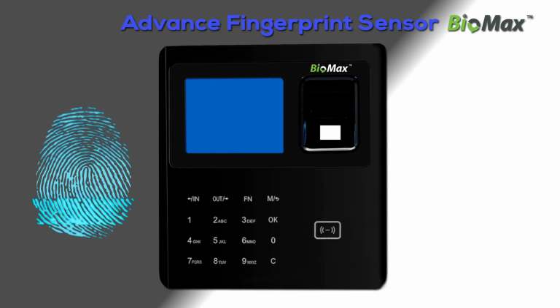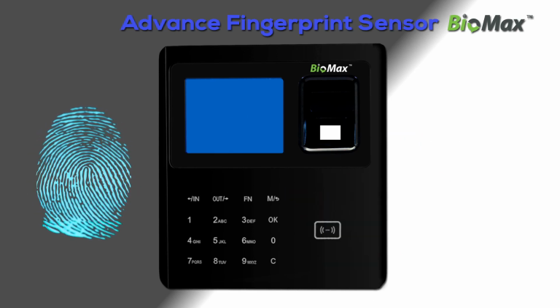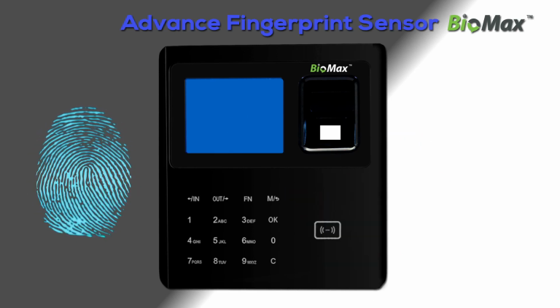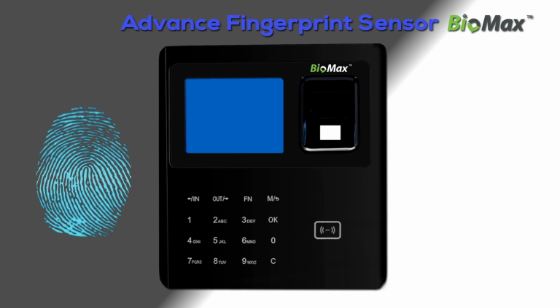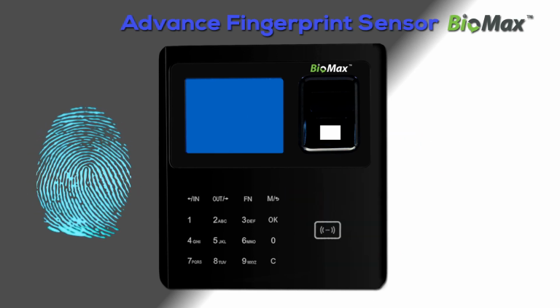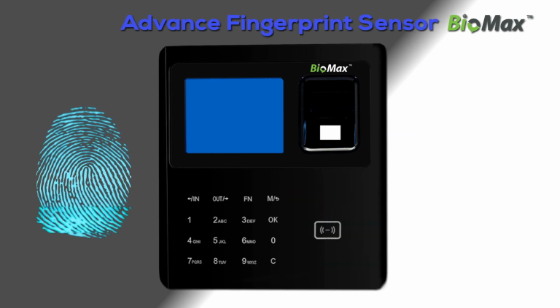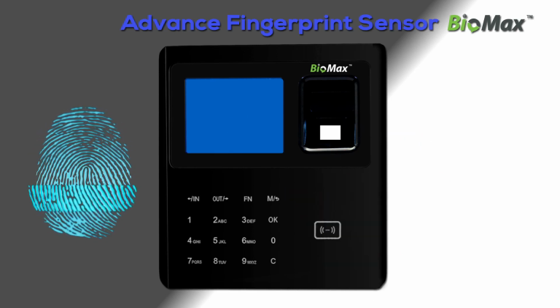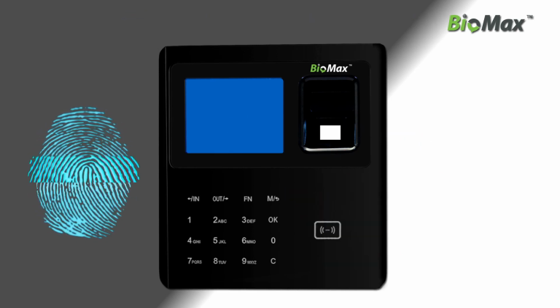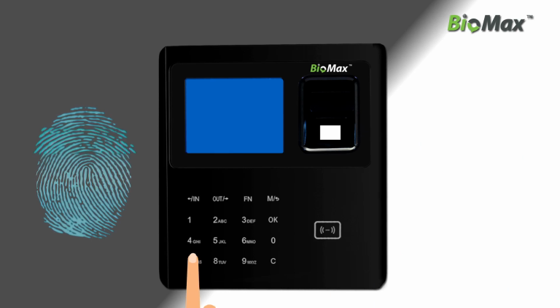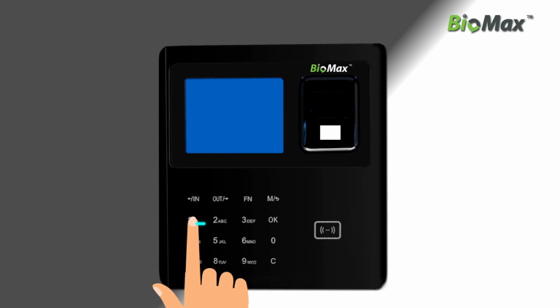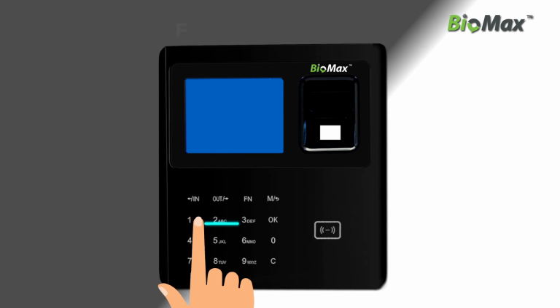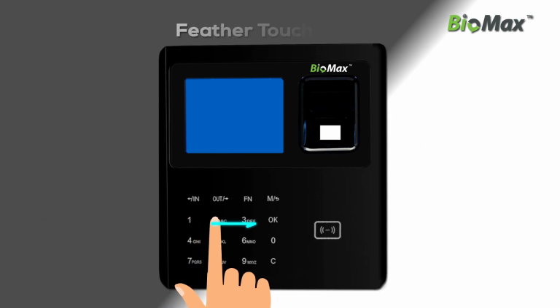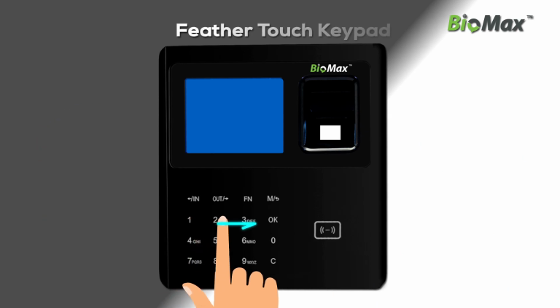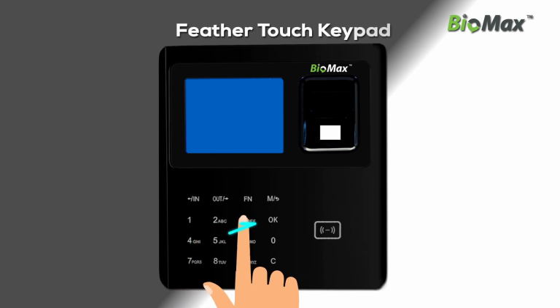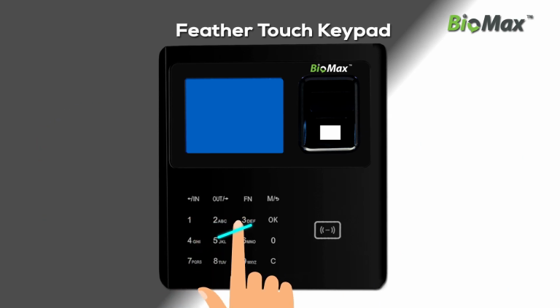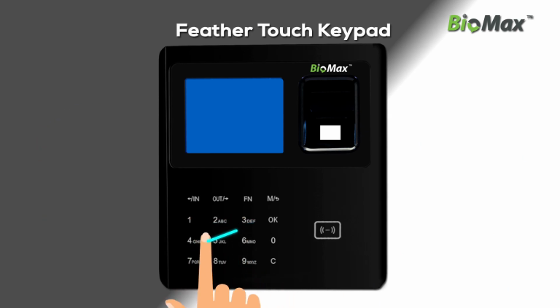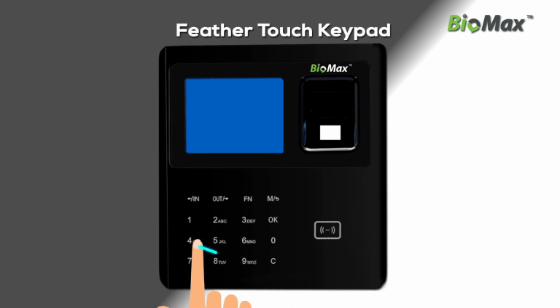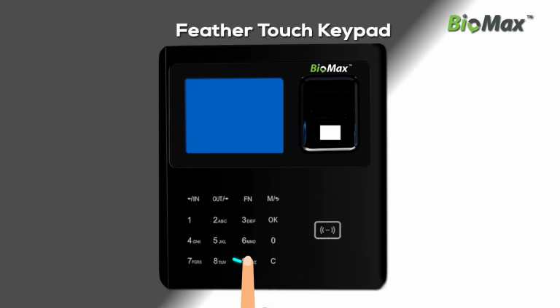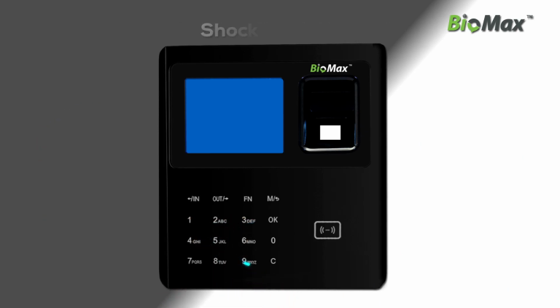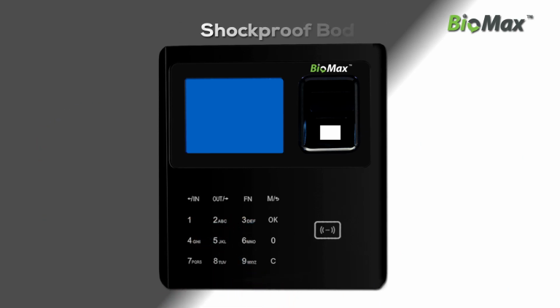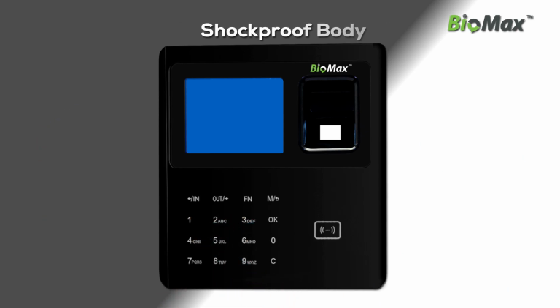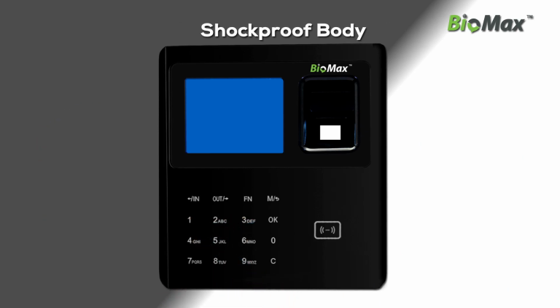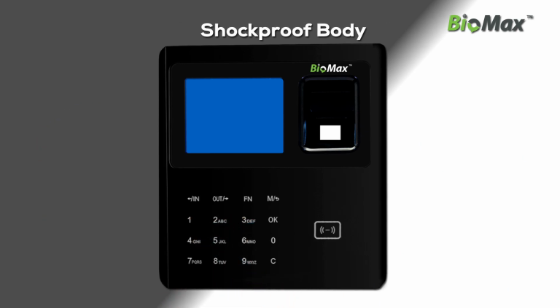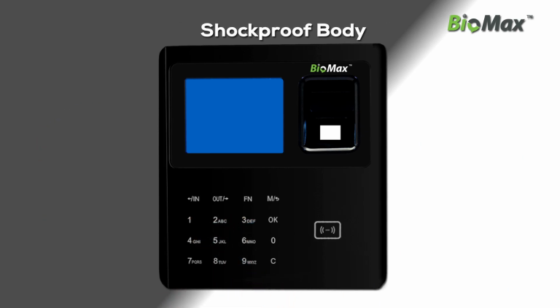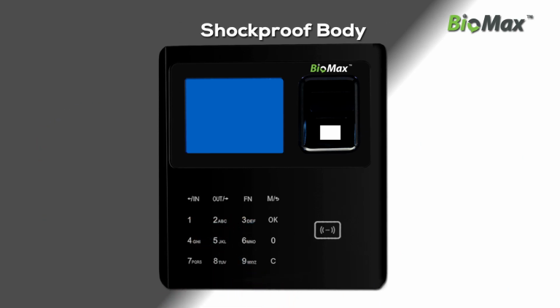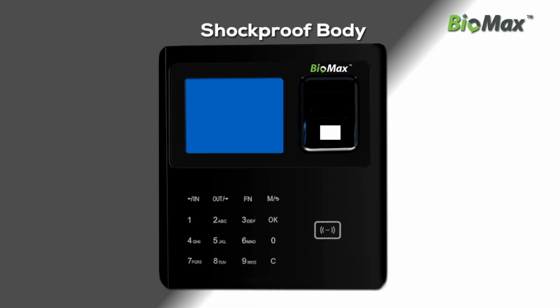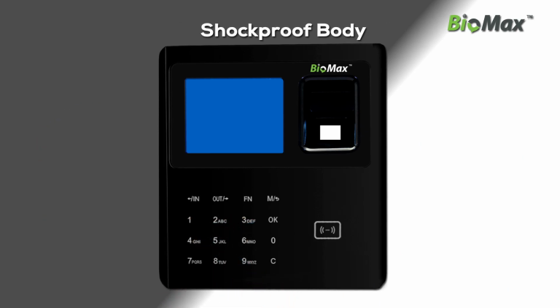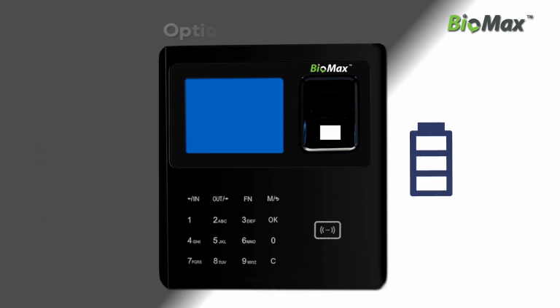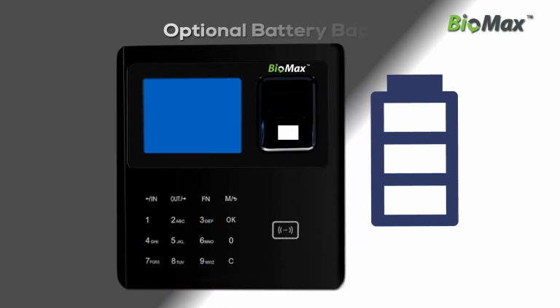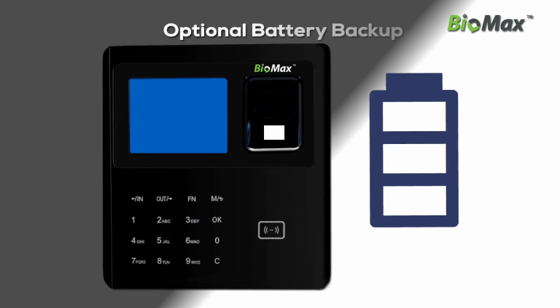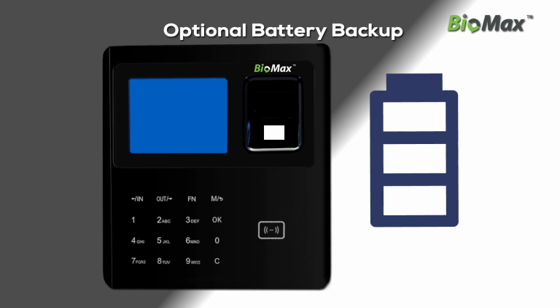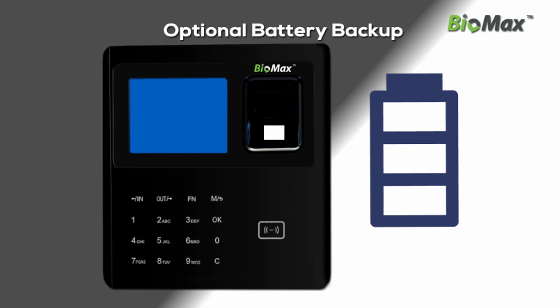VTA45 features an elegant look with a half feather-touch keypad, shockproof body, and optional battery backup.